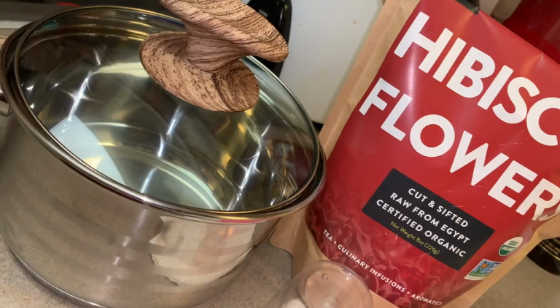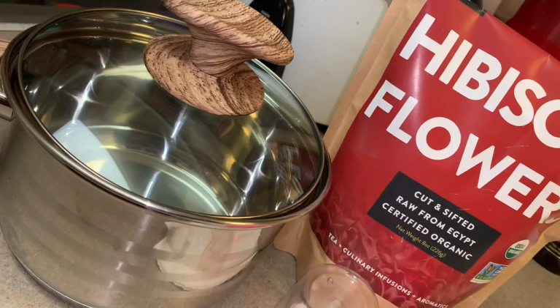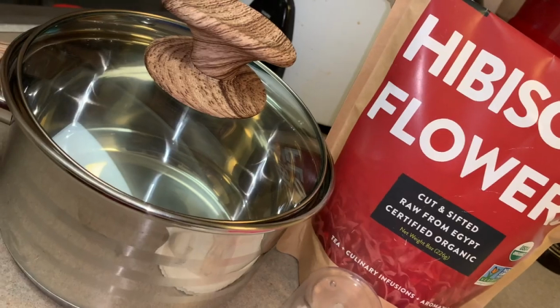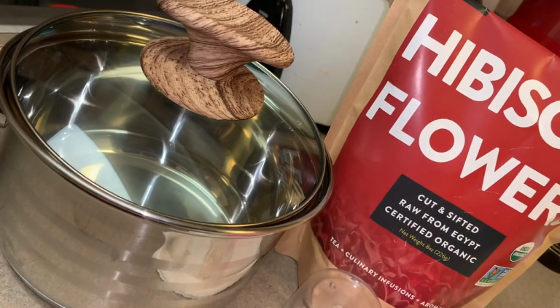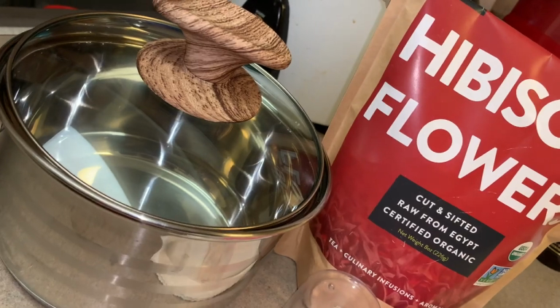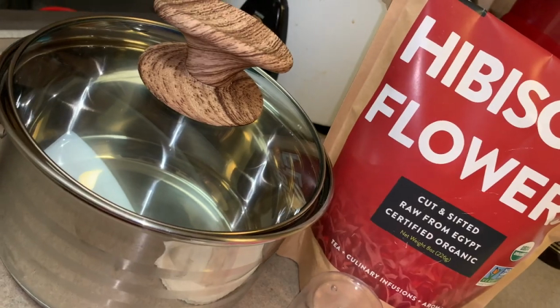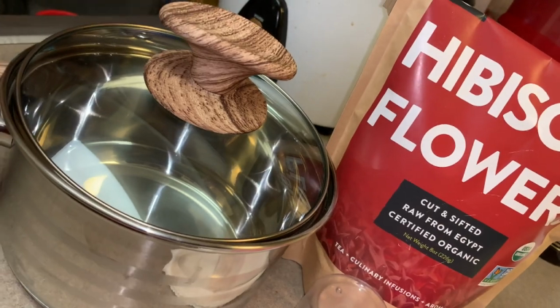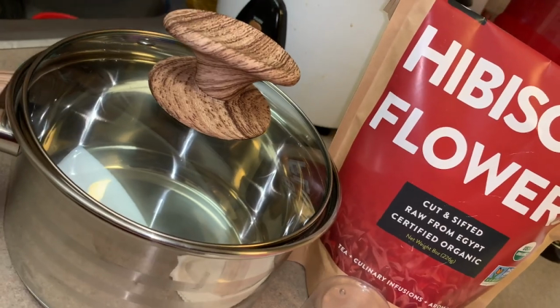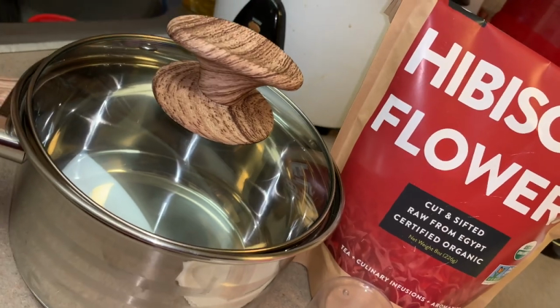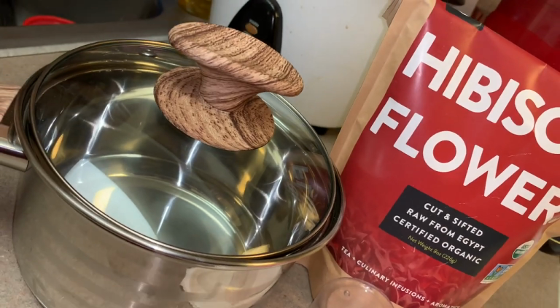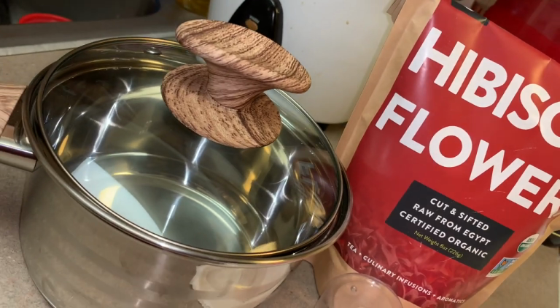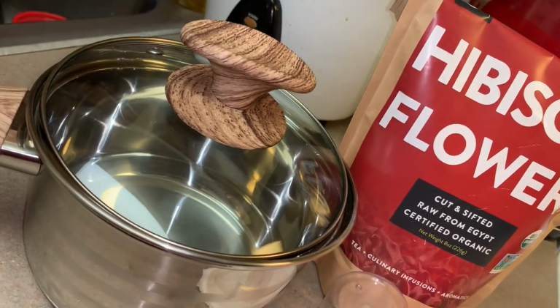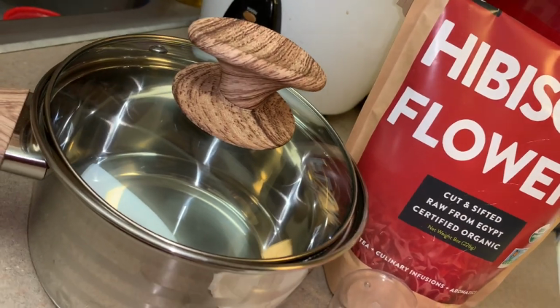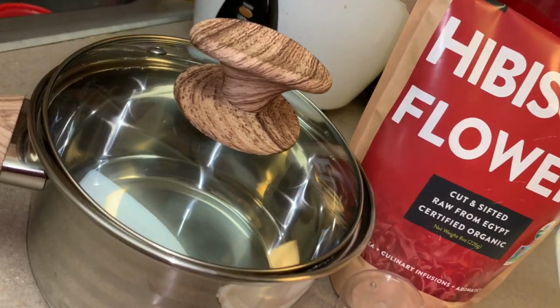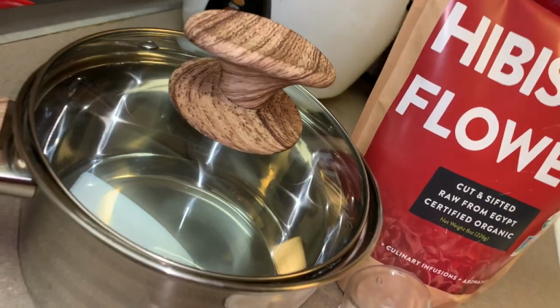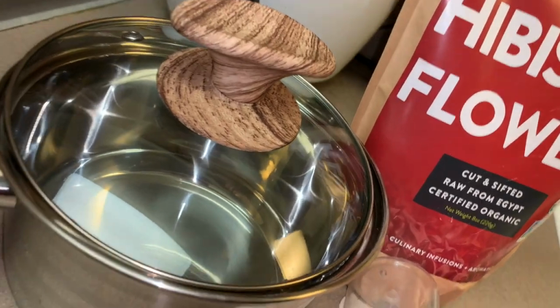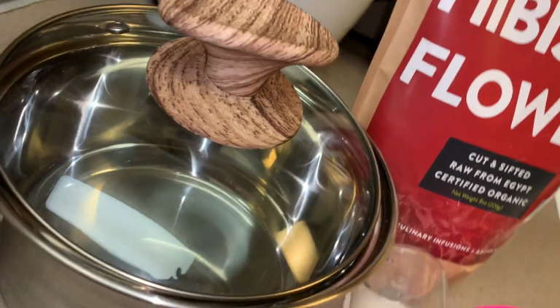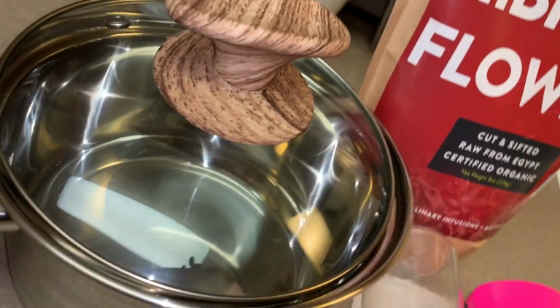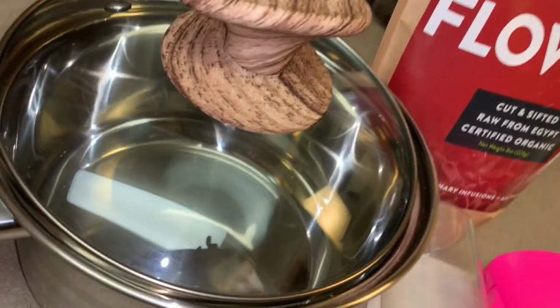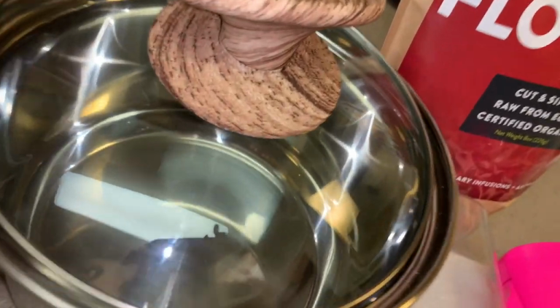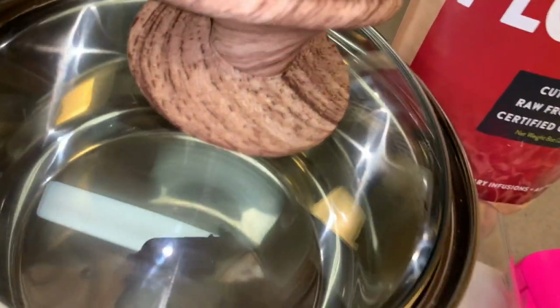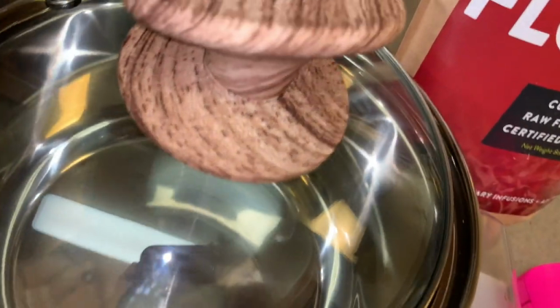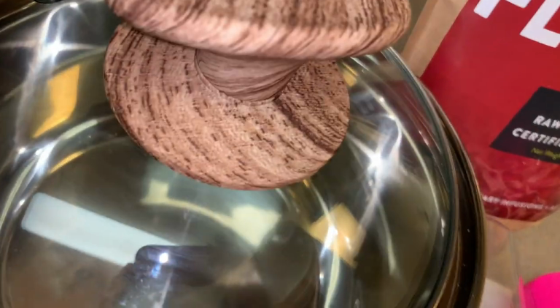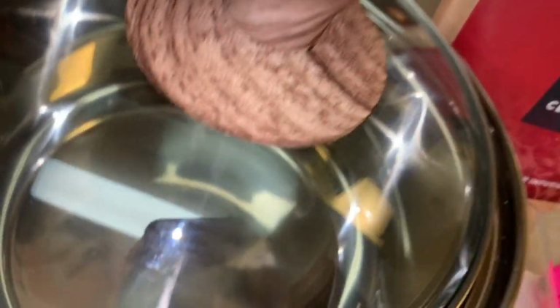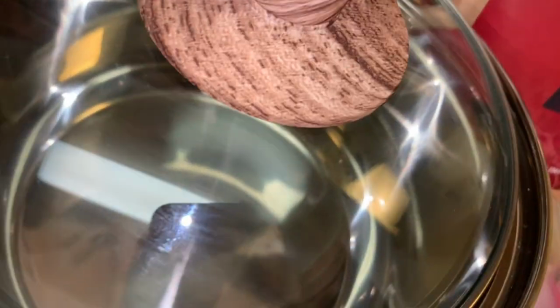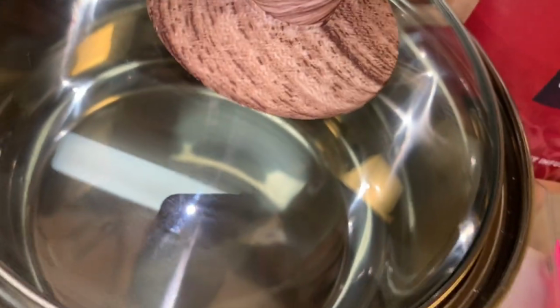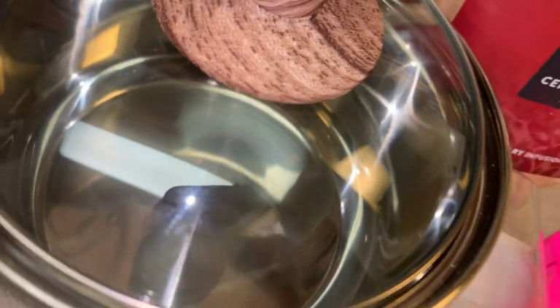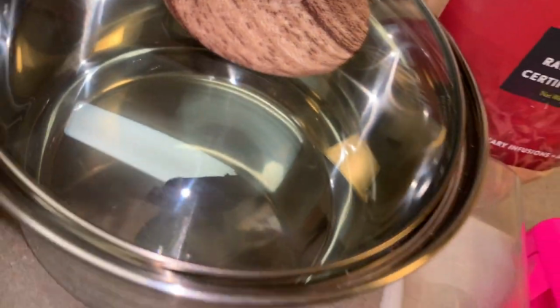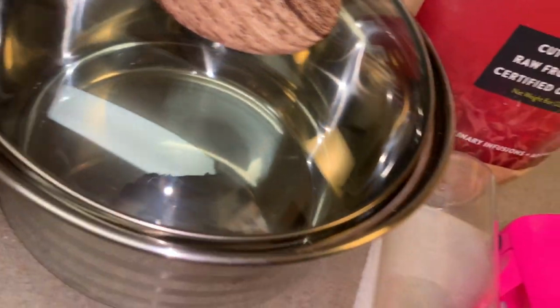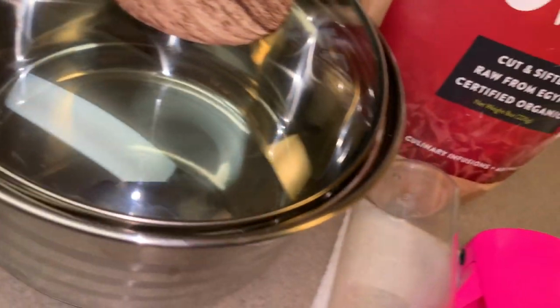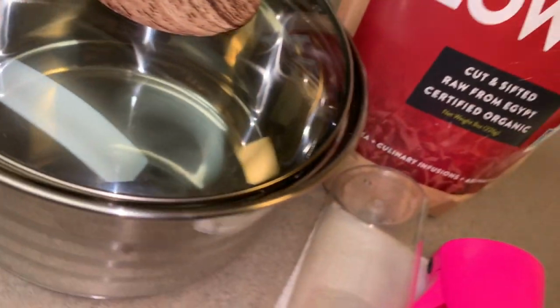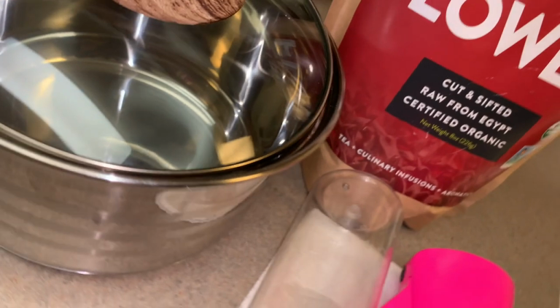Hey y'all, welcome to Dora's Garden once again, and if this is your first time, welcome.